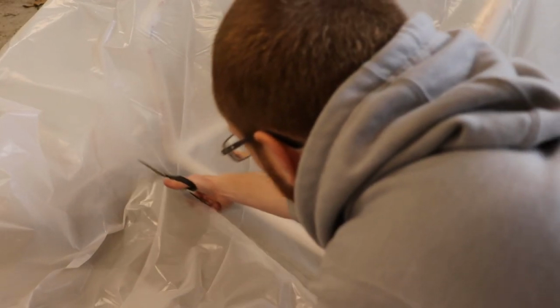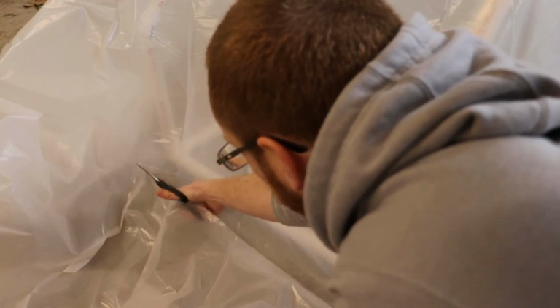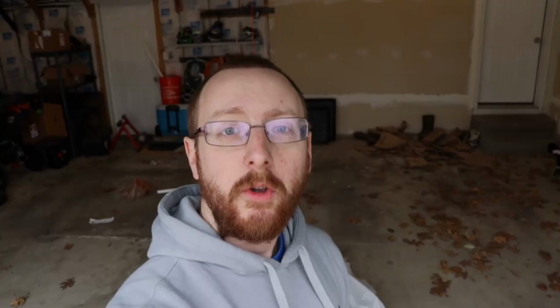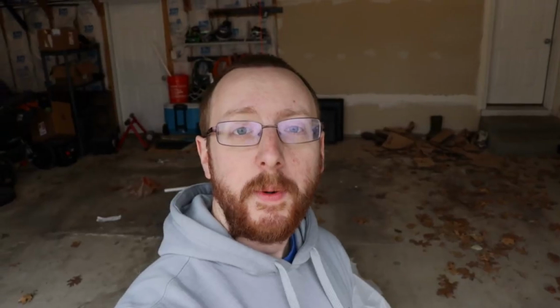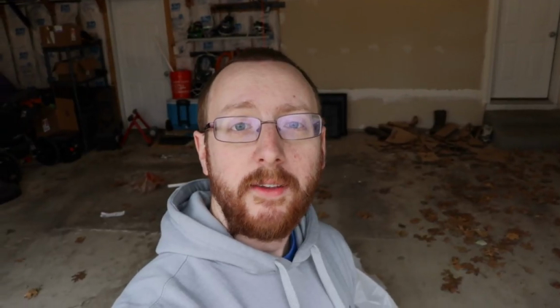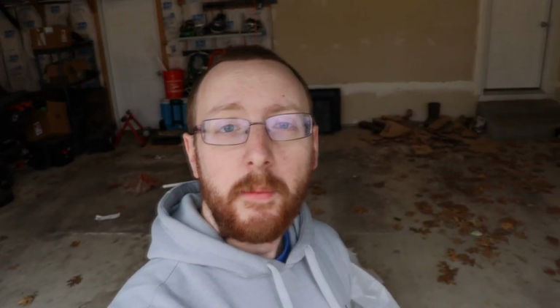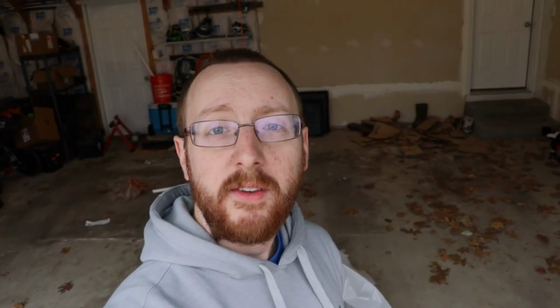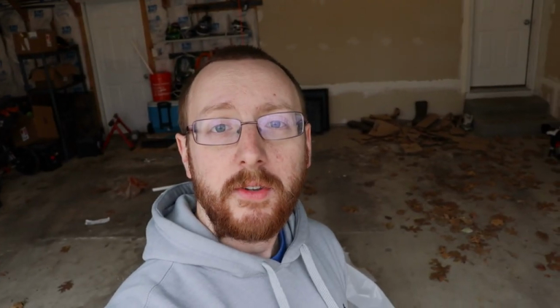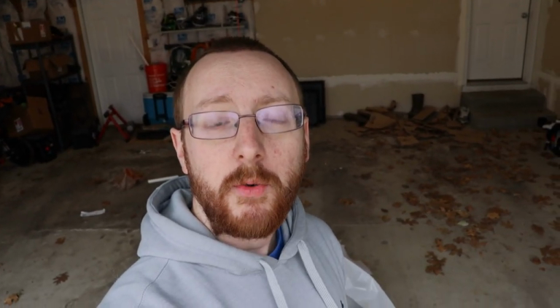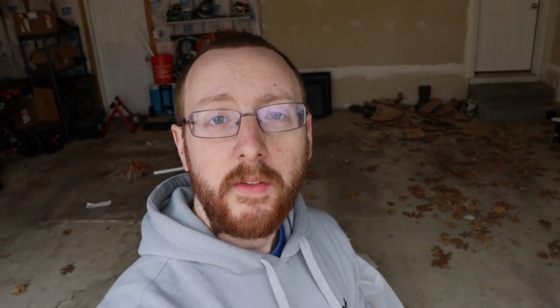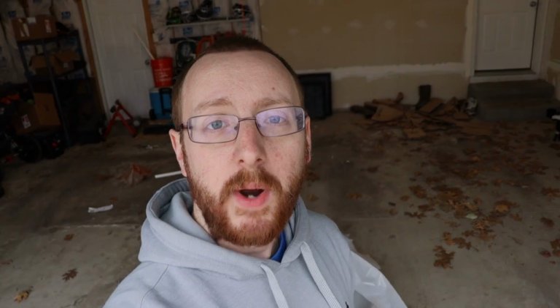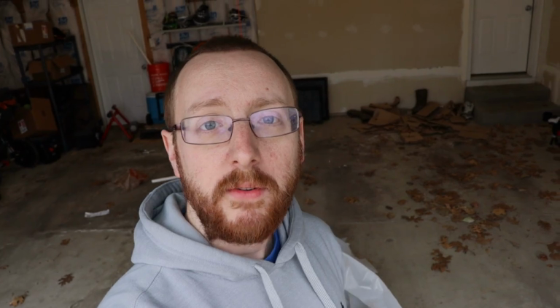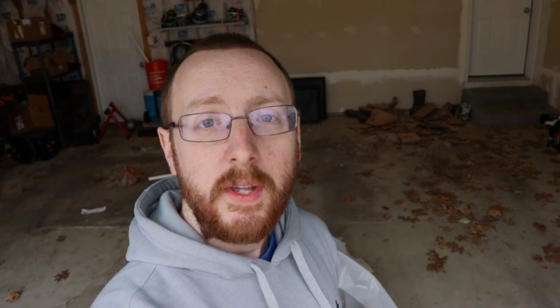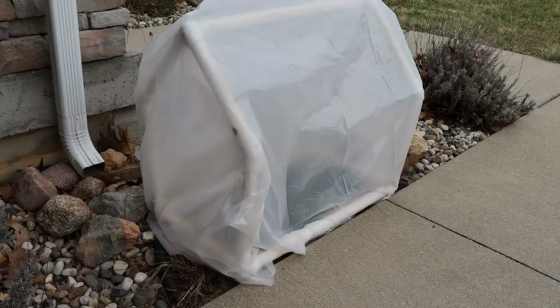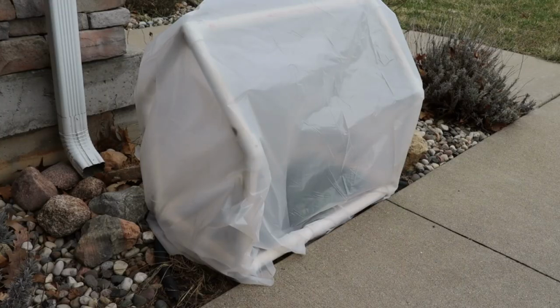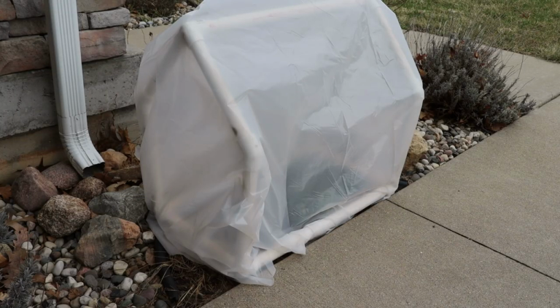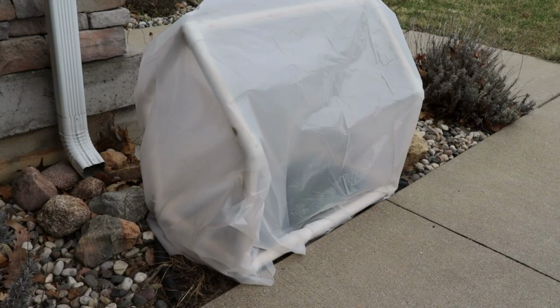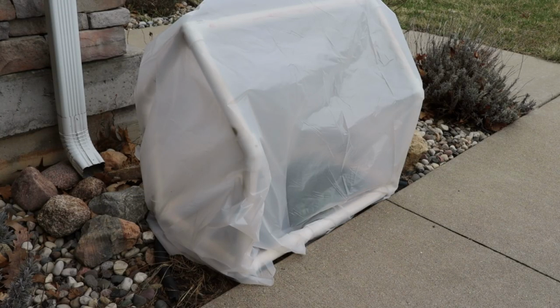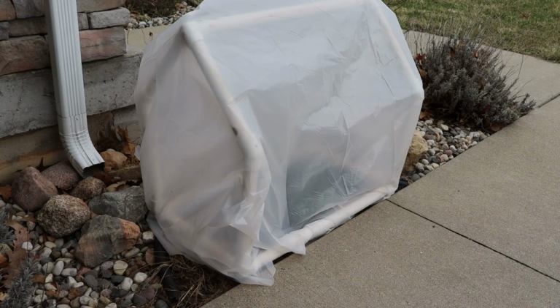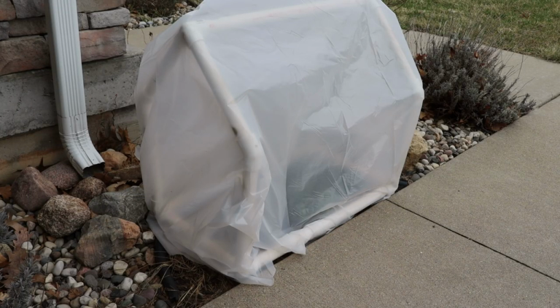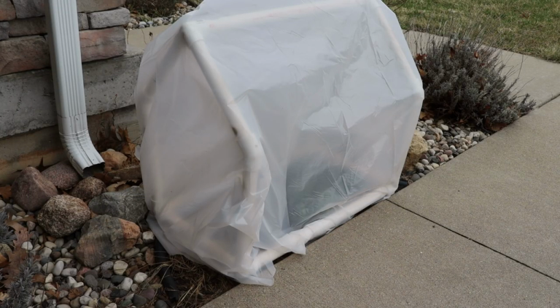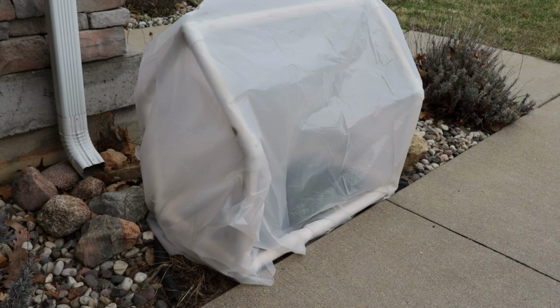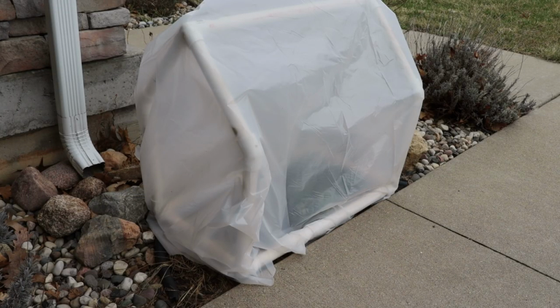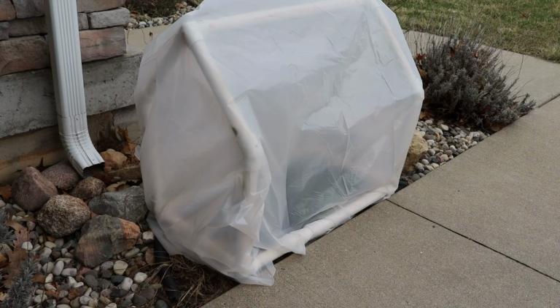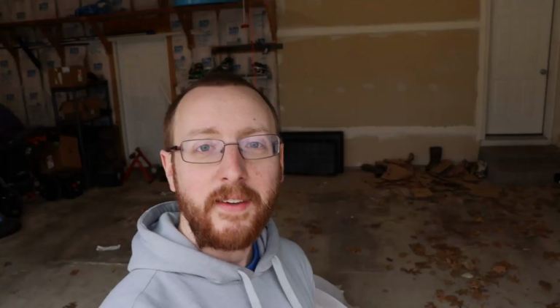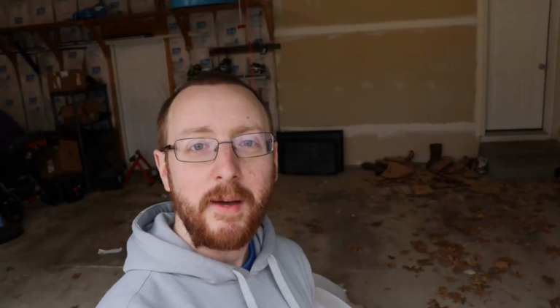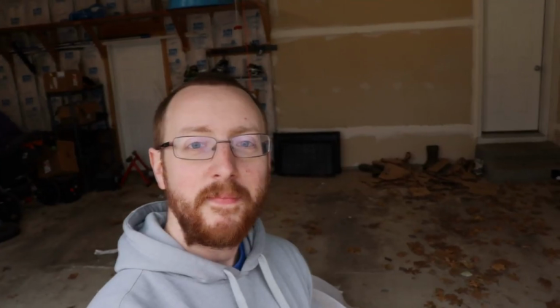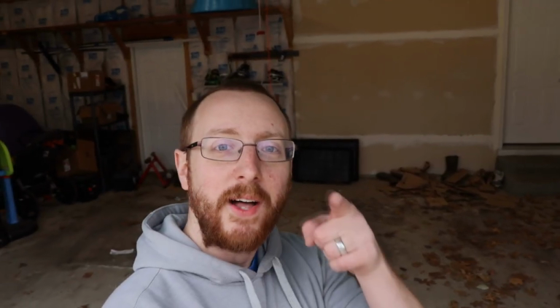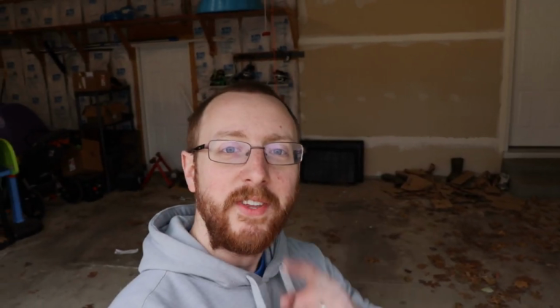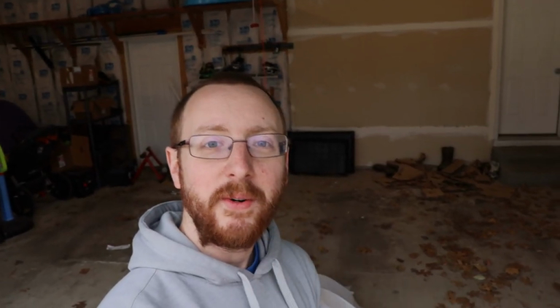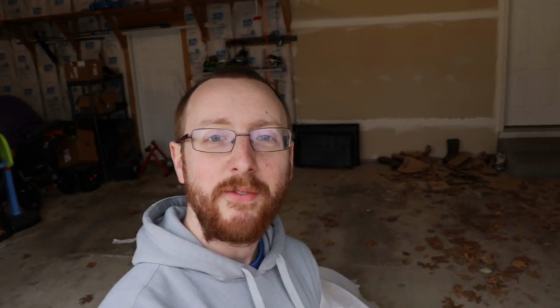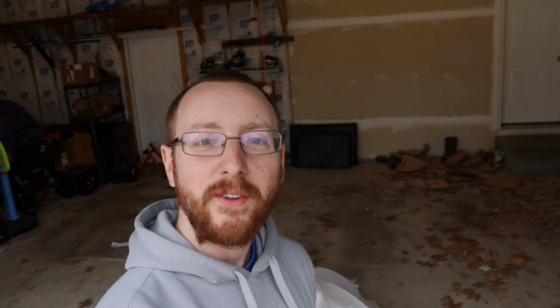And now, since we're early spring, I can start planting stuff directly in the ground and use this greenhouse to help give it a head start. Until next time, I'll see you in the forest.